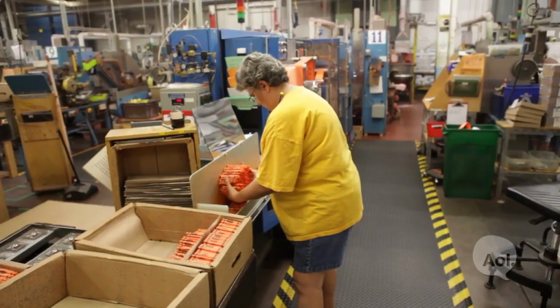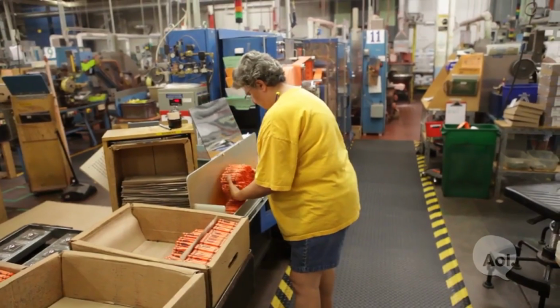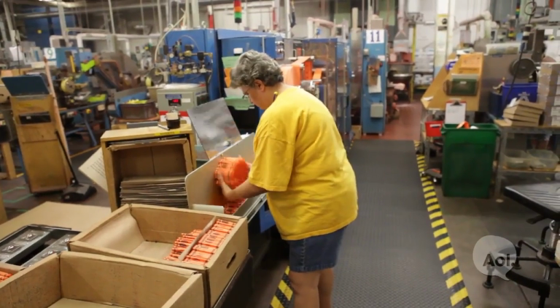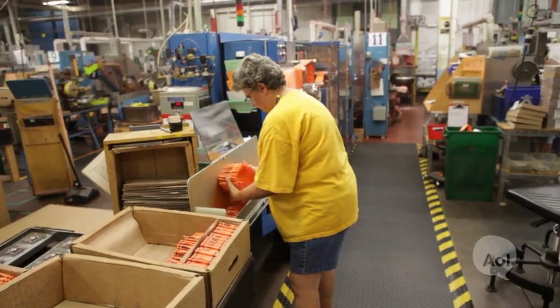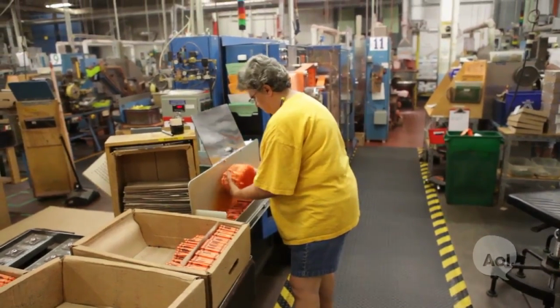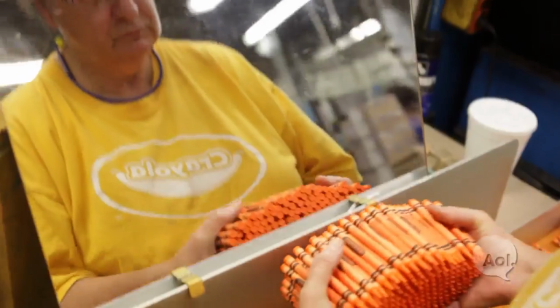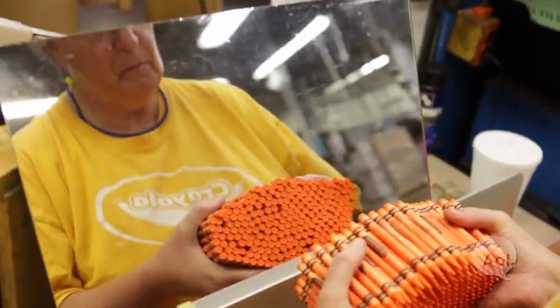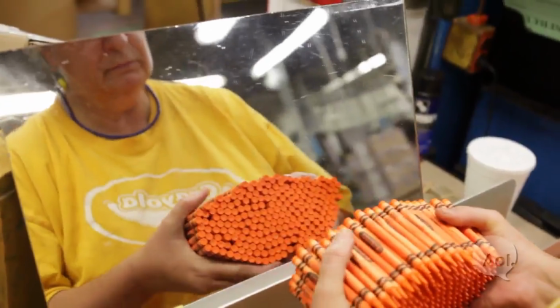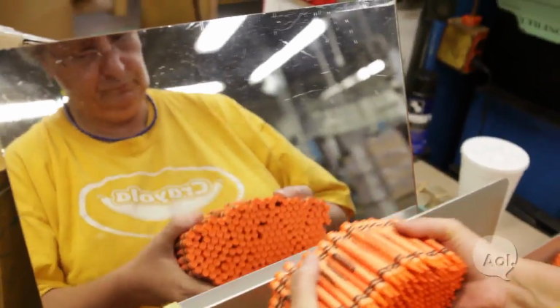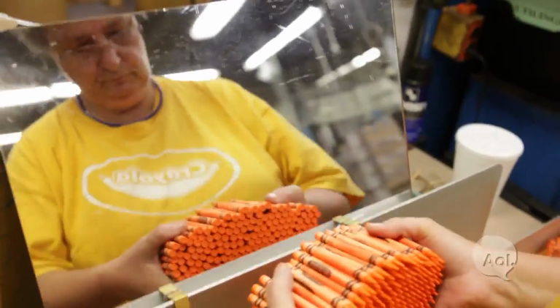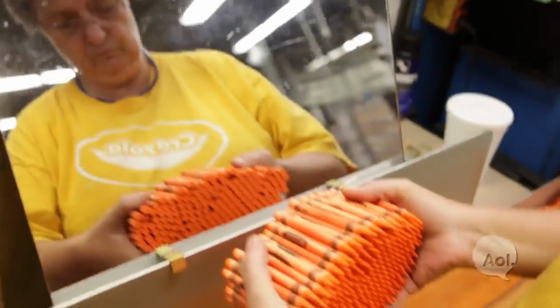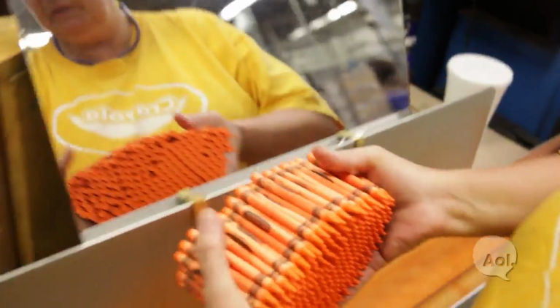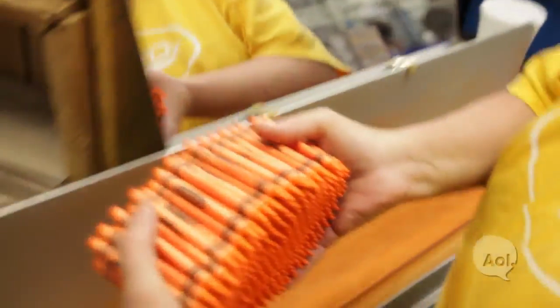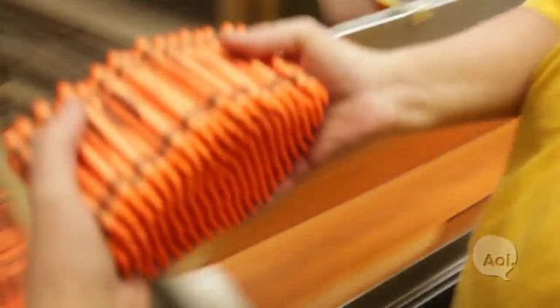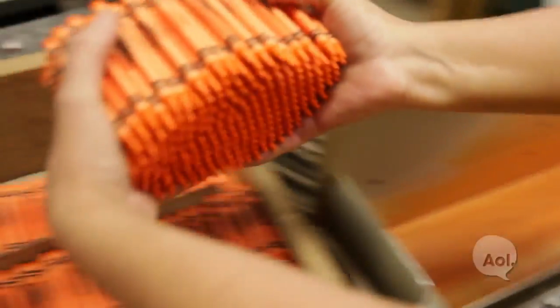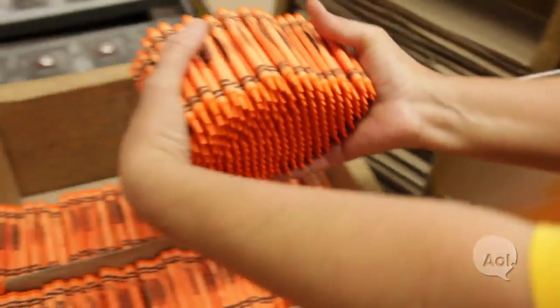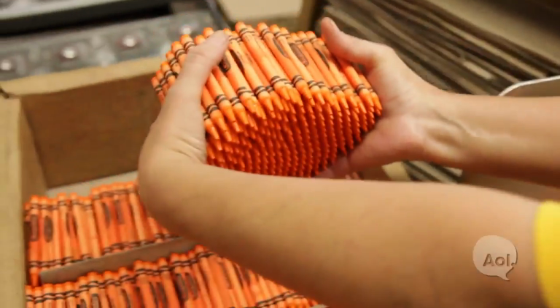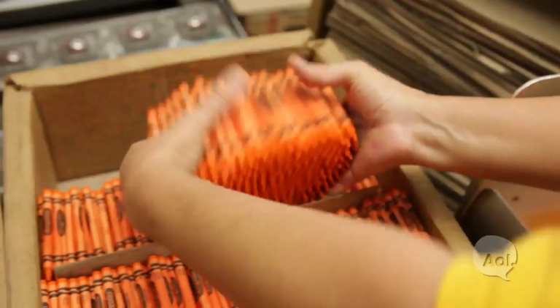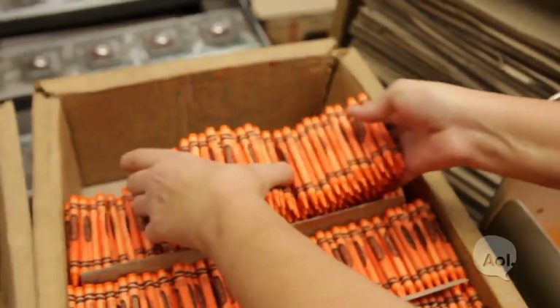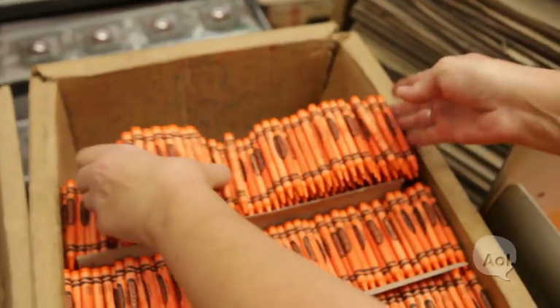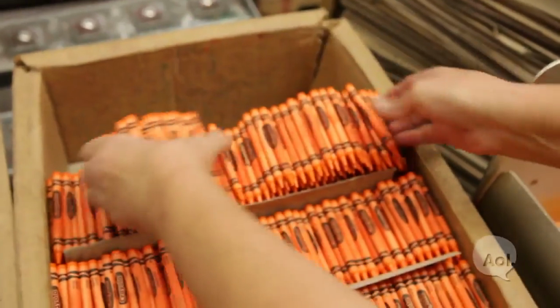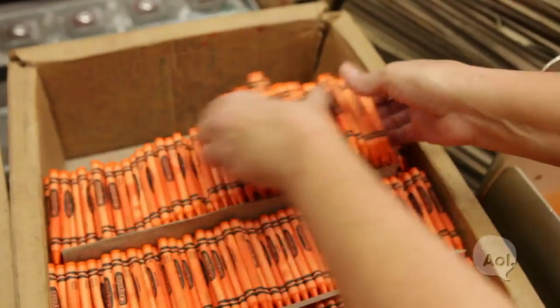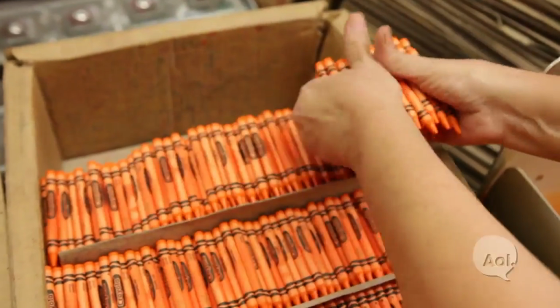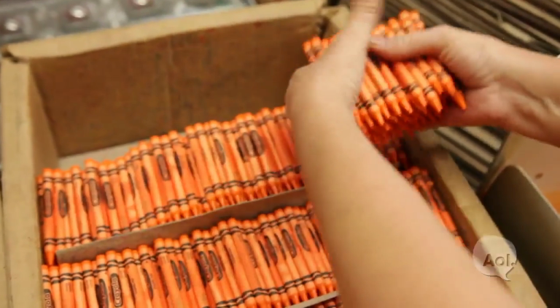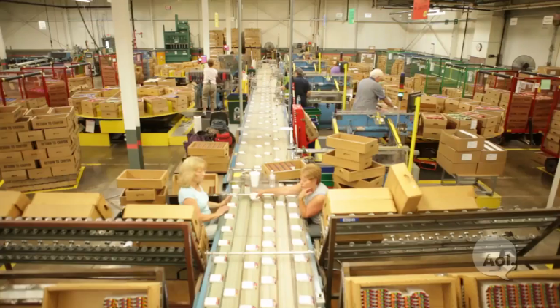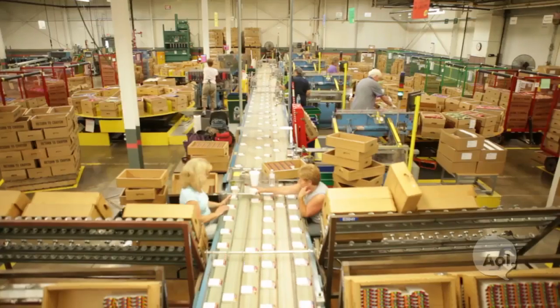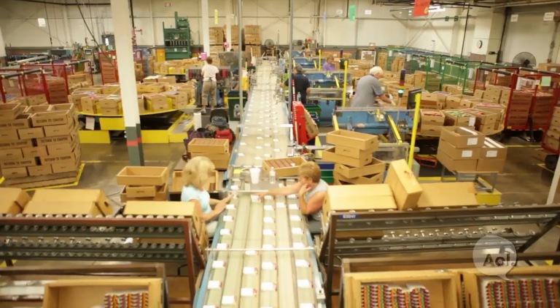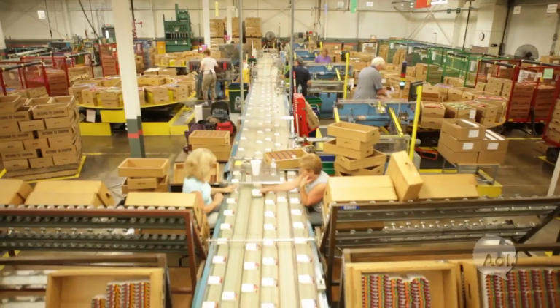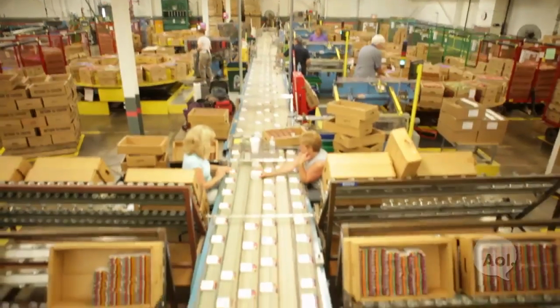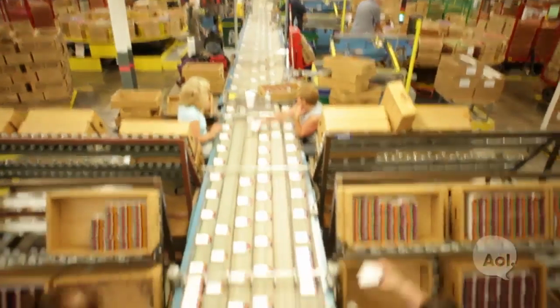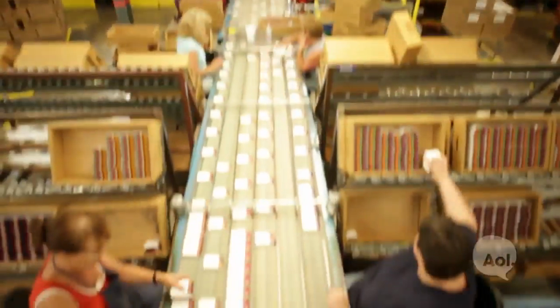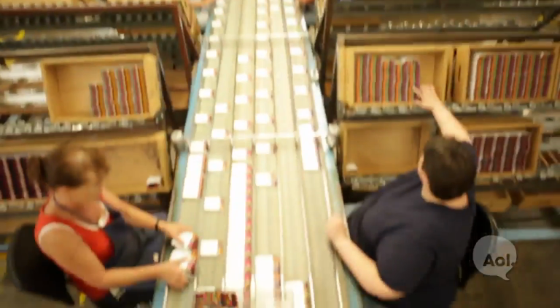At the end of the labeling operation, an operator pulls the crayons off of the belt, inspects every point to make sure they're not broken, and he or she places them into the stock box where they then go to crayon packing.